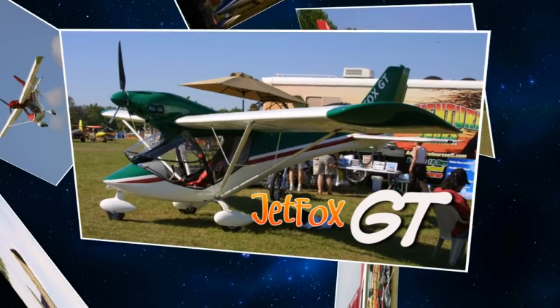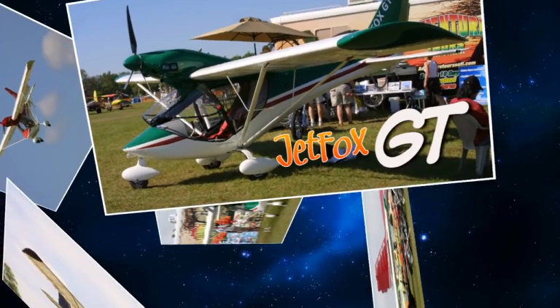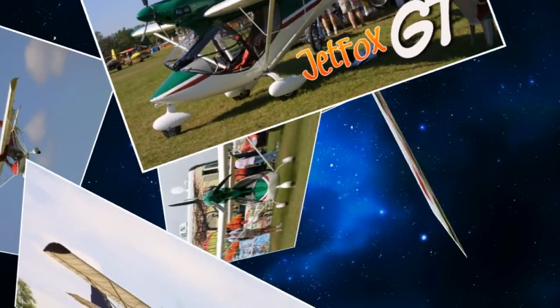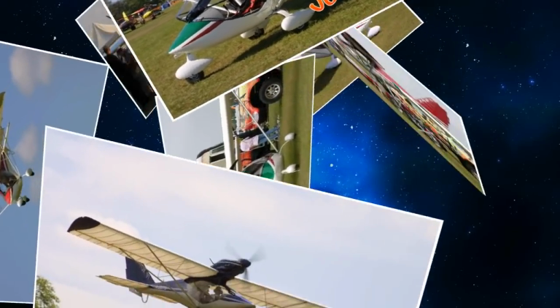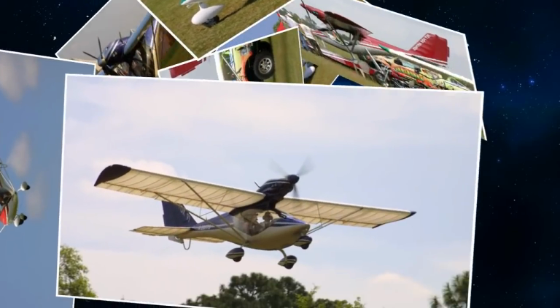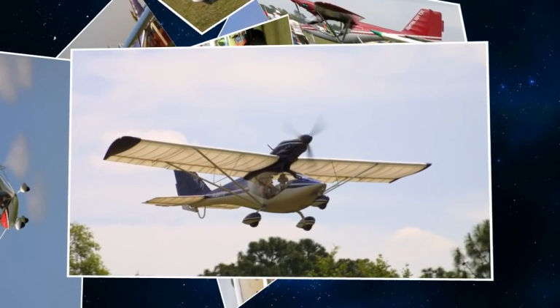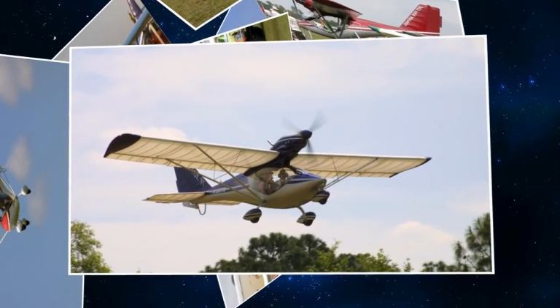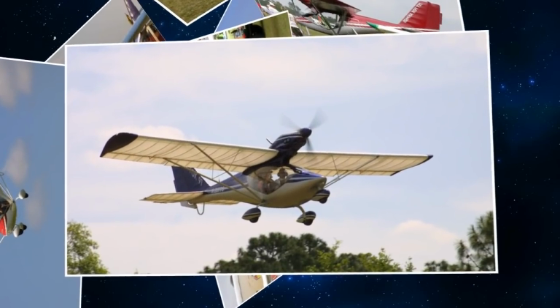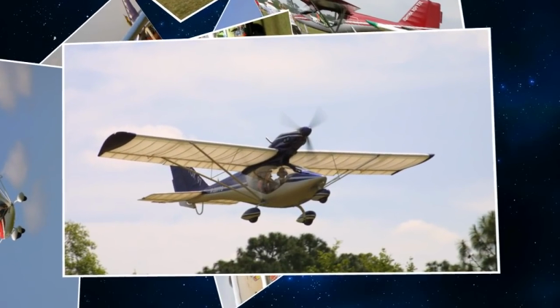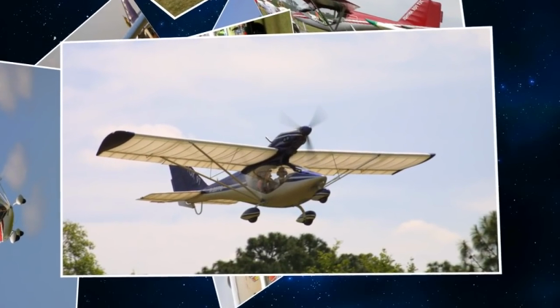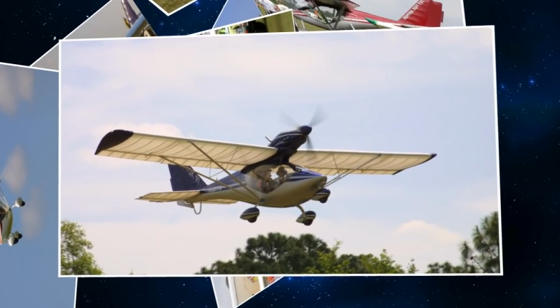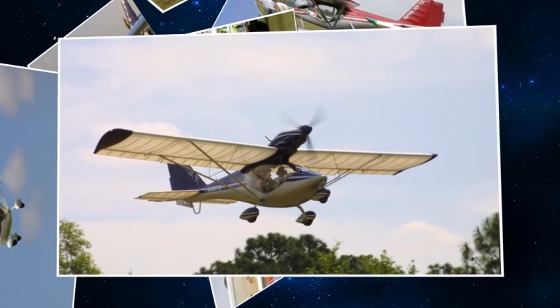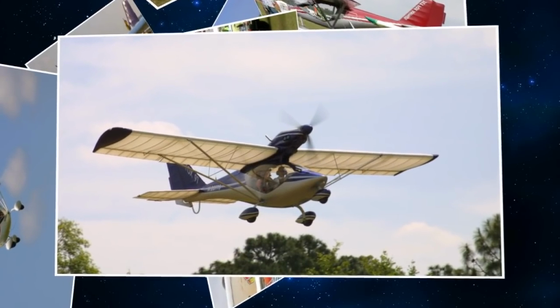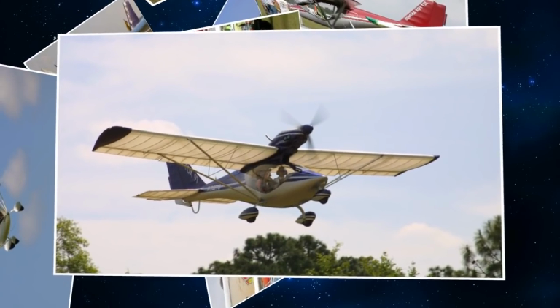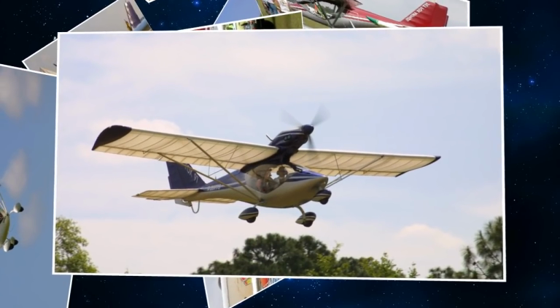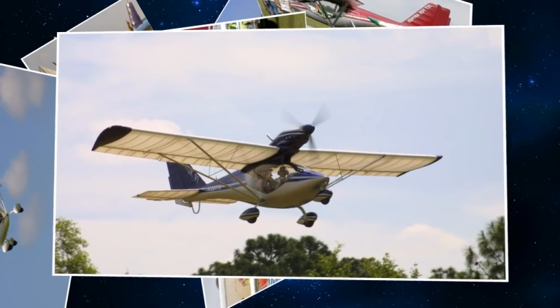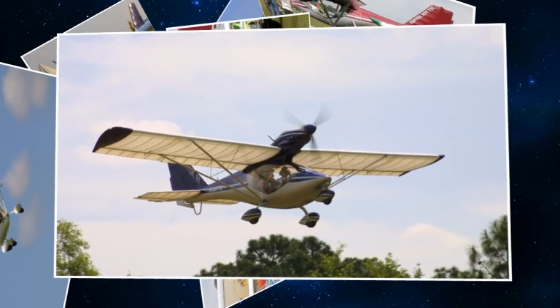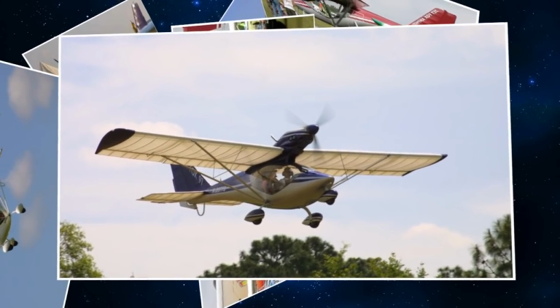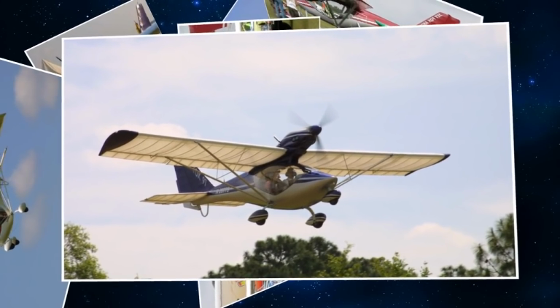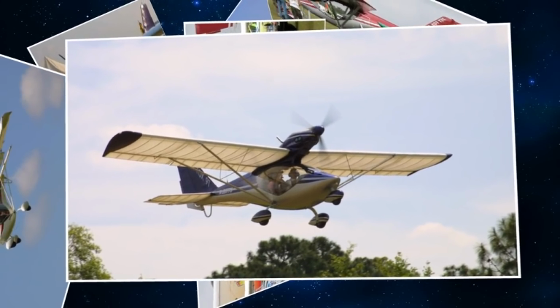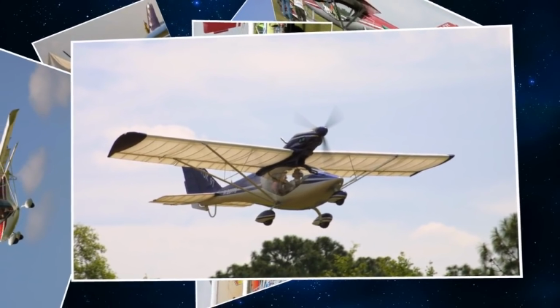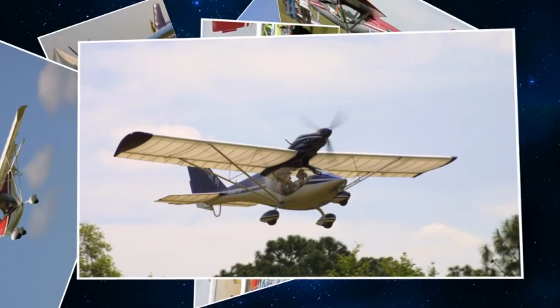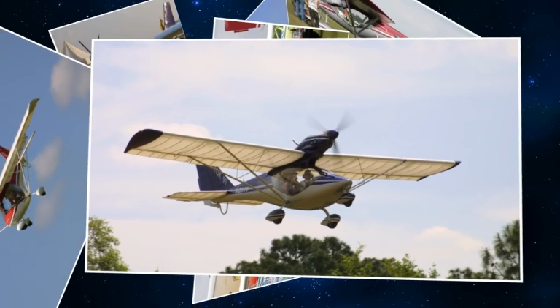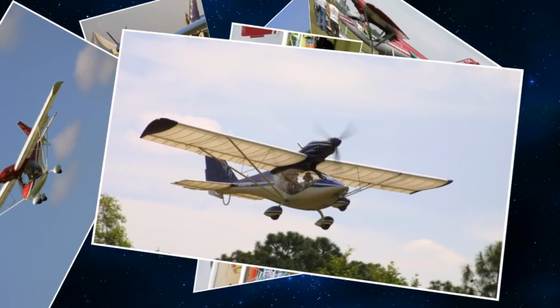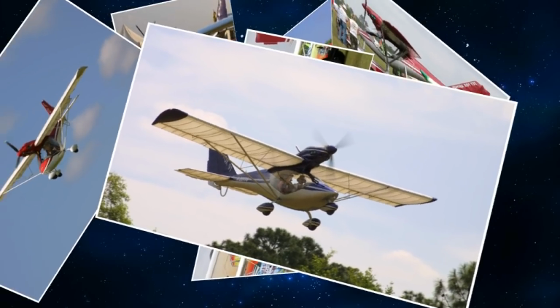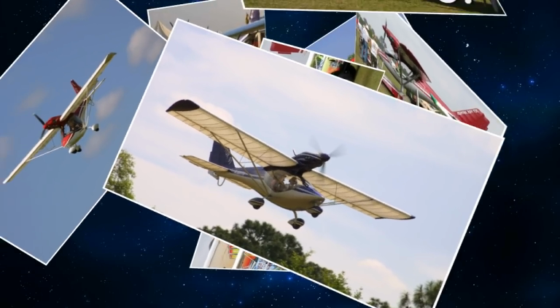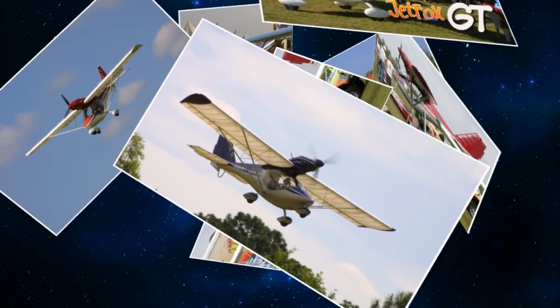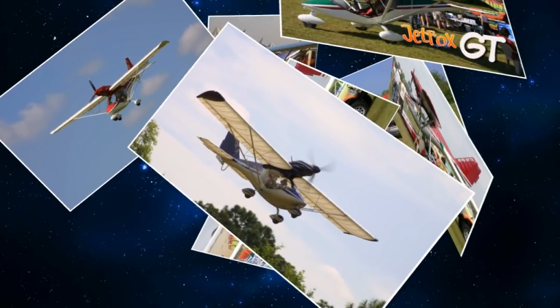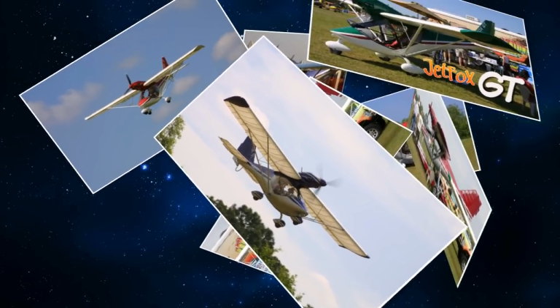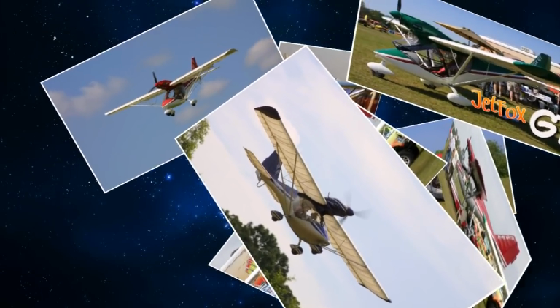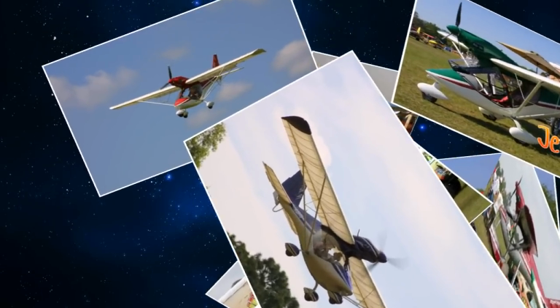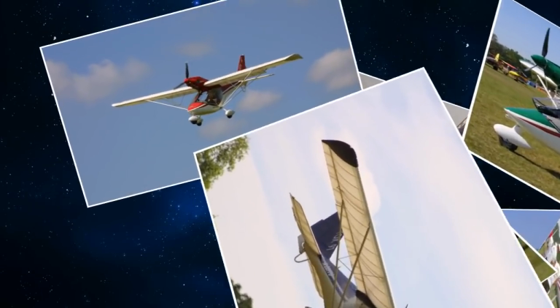Now, this airplane — it's not manufactured here in the United States? No, it's an Italian airplane. Italian design, manufactured currently in Italy.